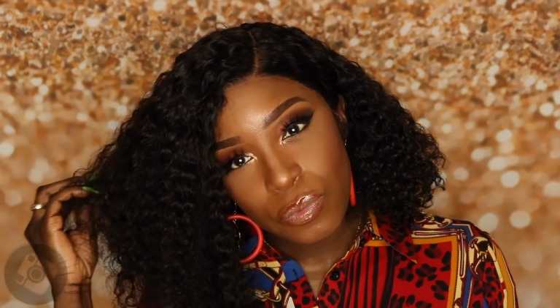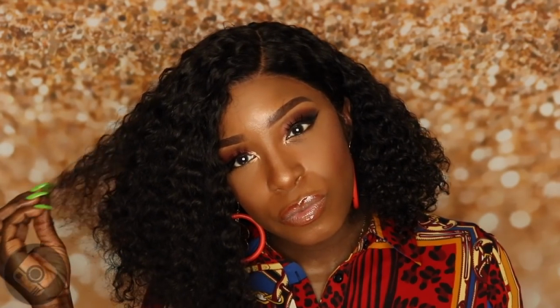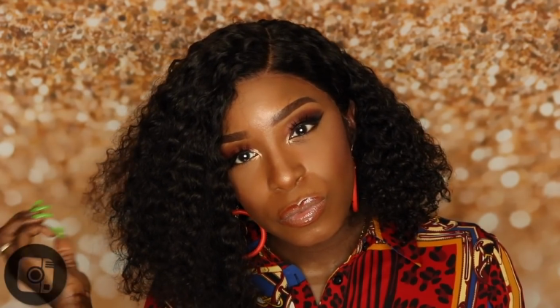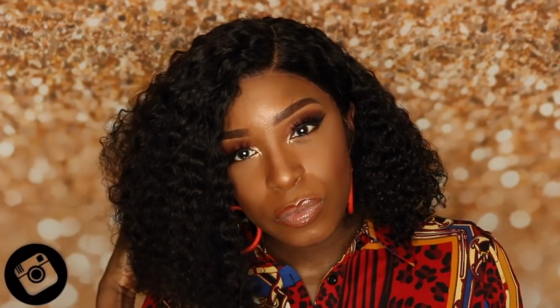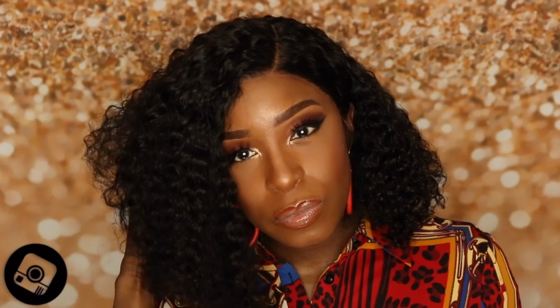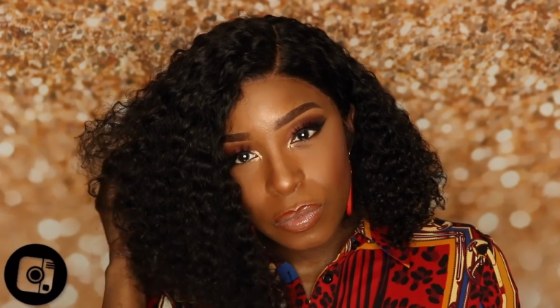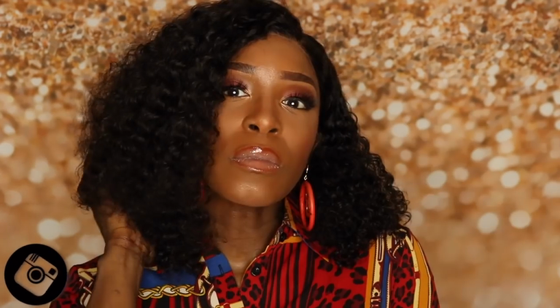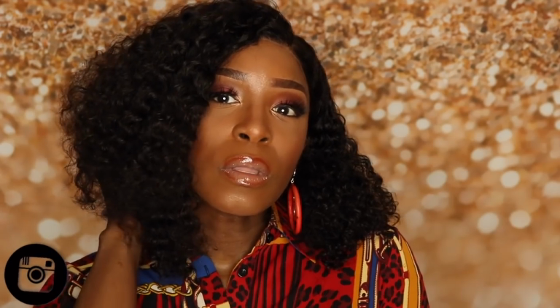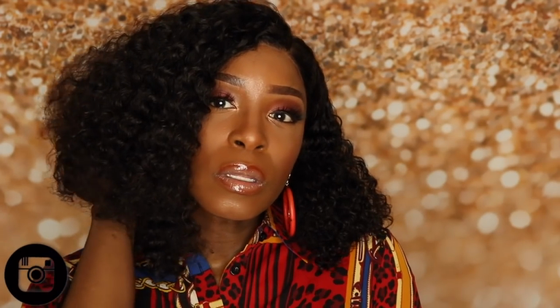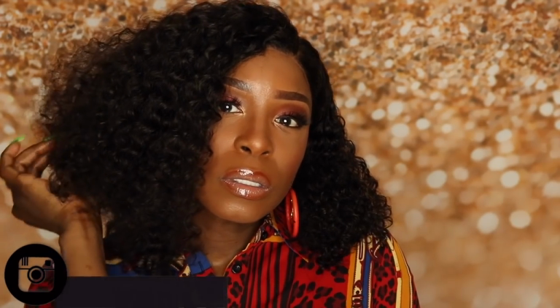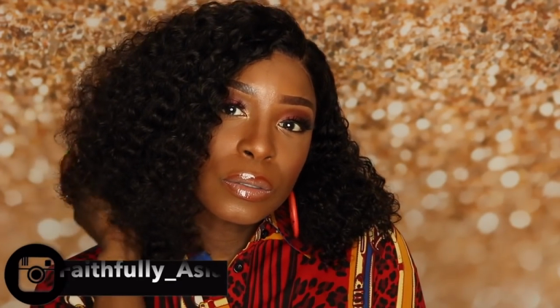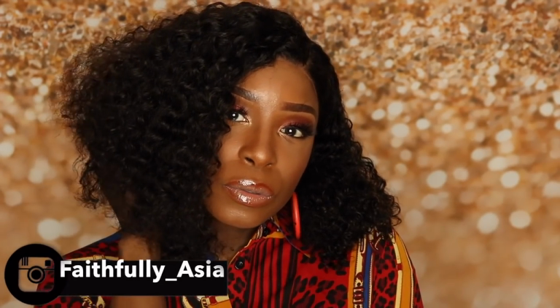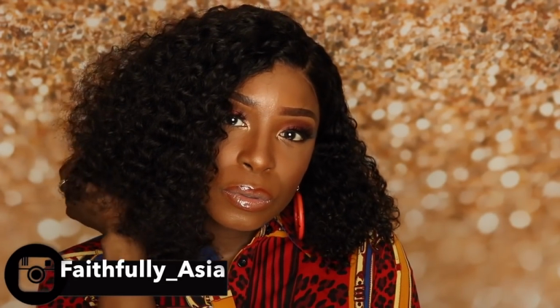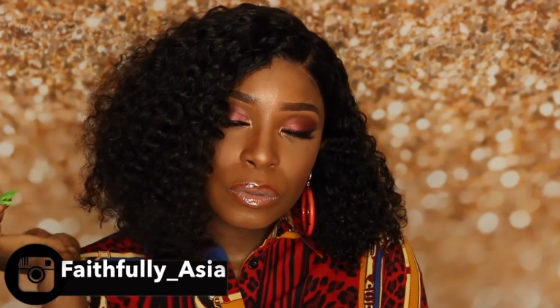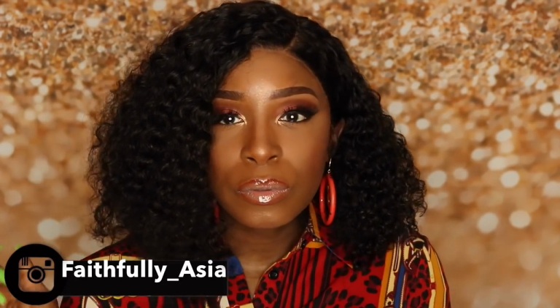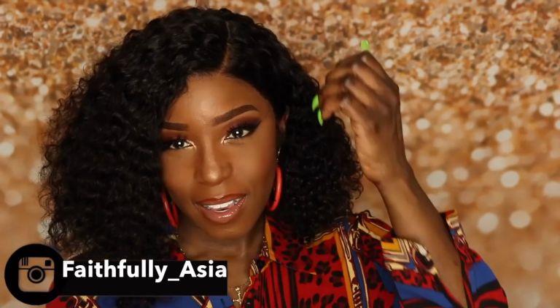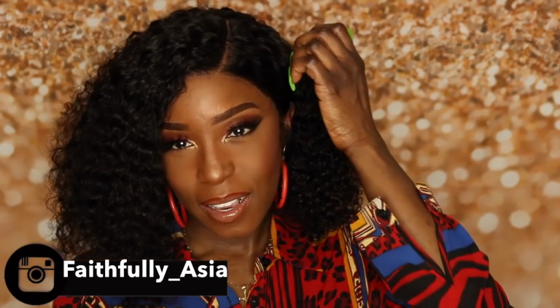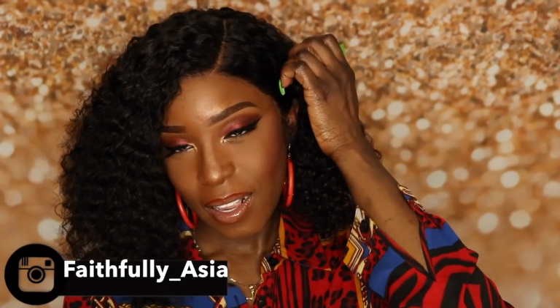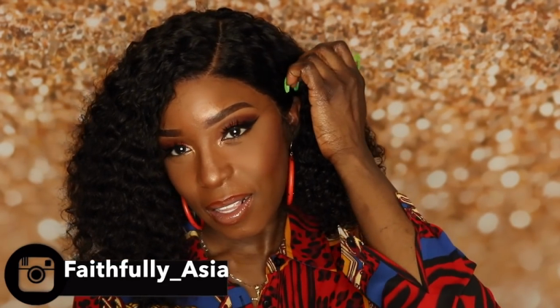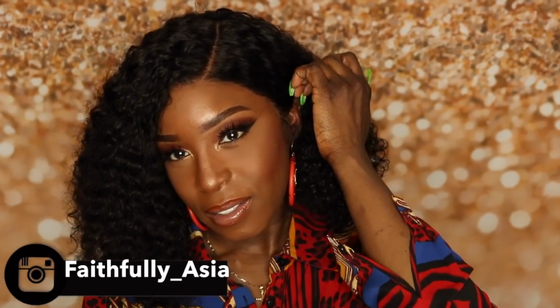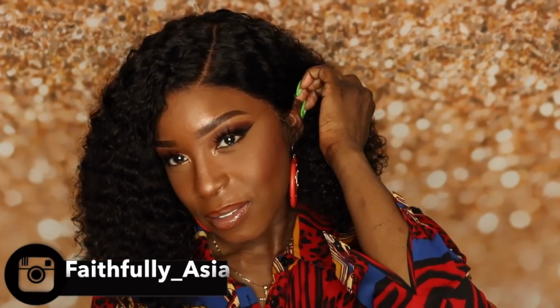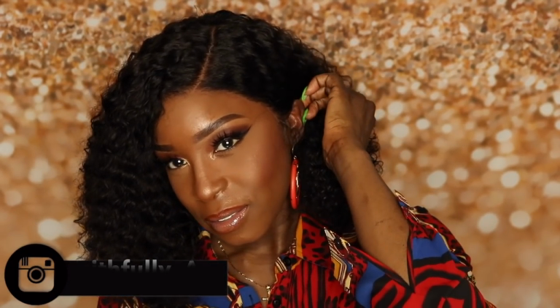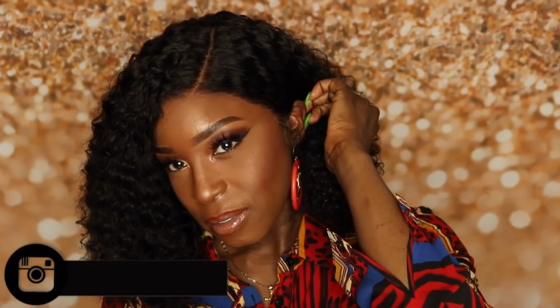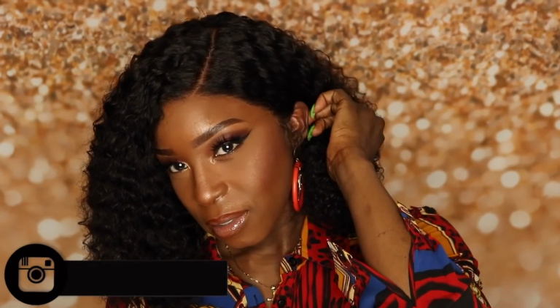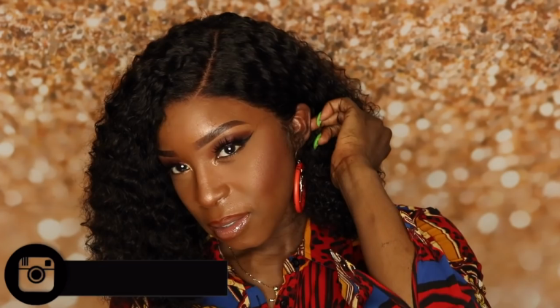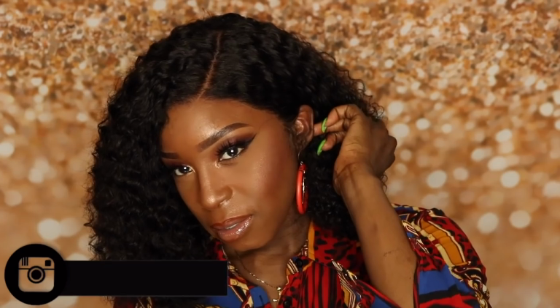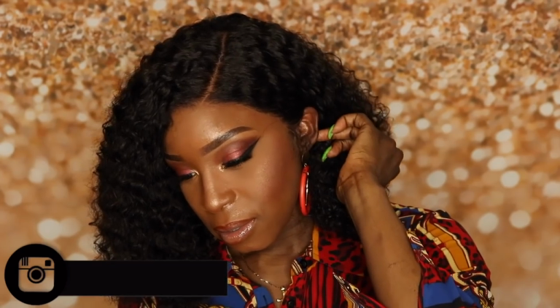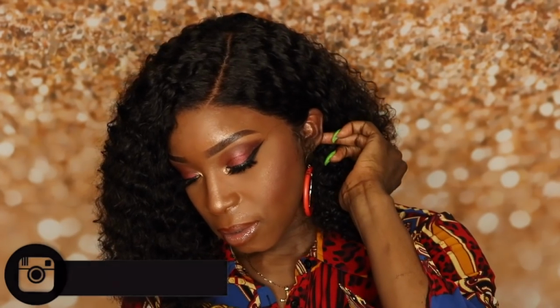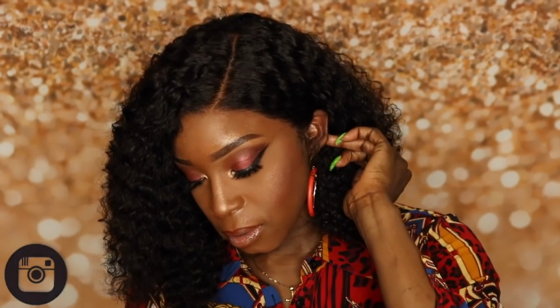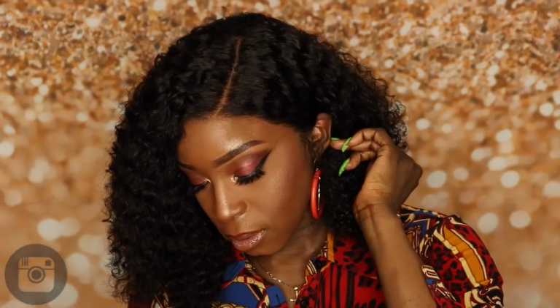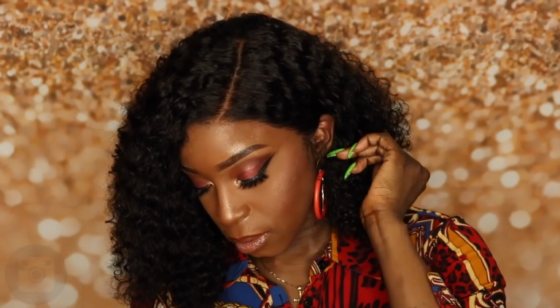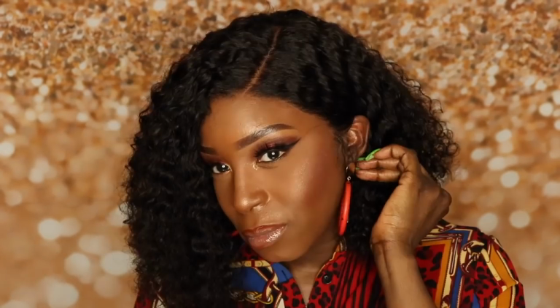Hello beautiful people, welcome back to my channel, it's your girl Asia and I'm back with another hair review. Get ready for some hair porn.